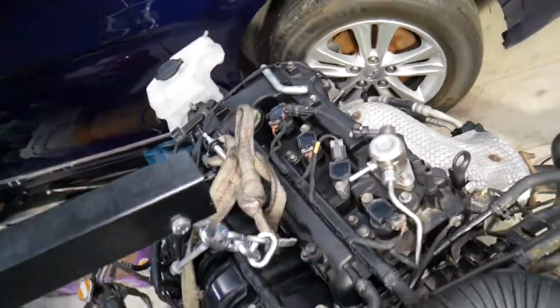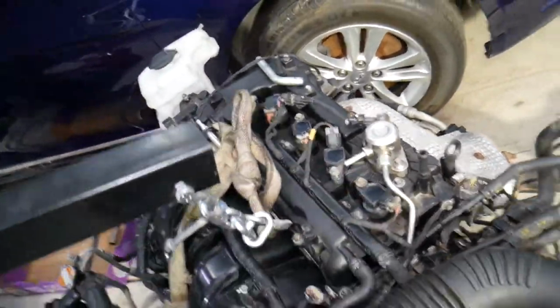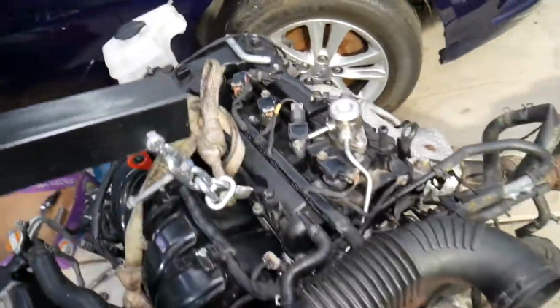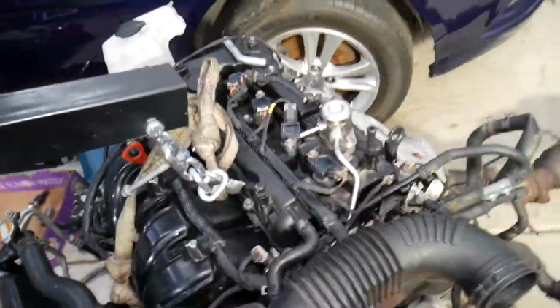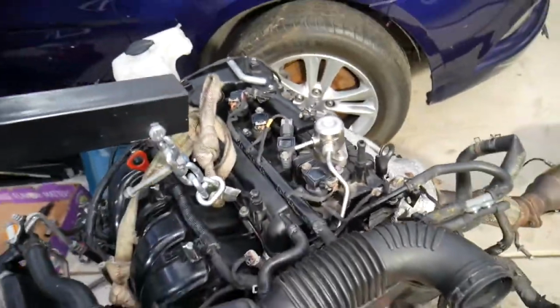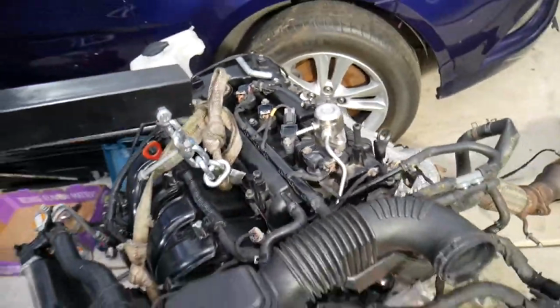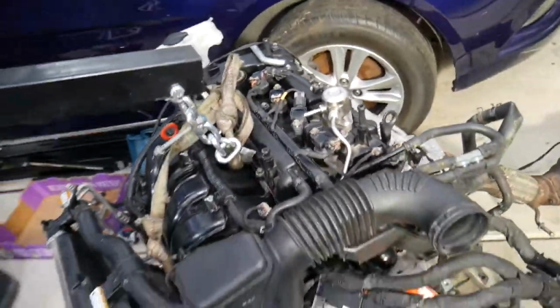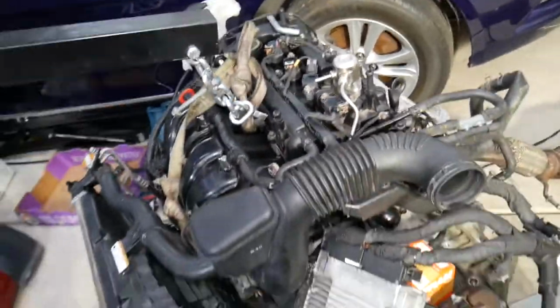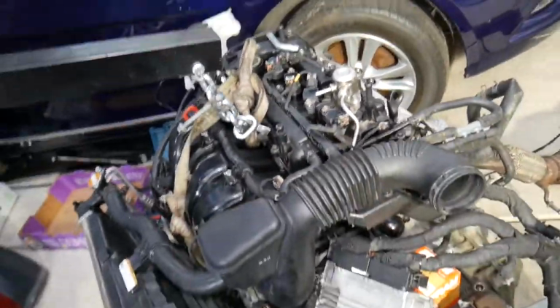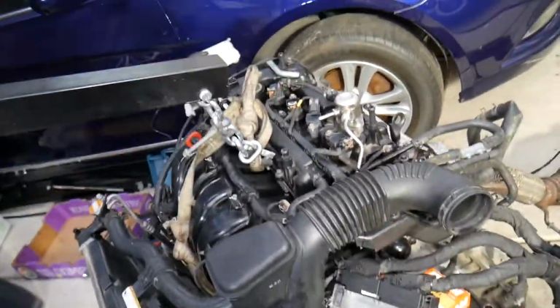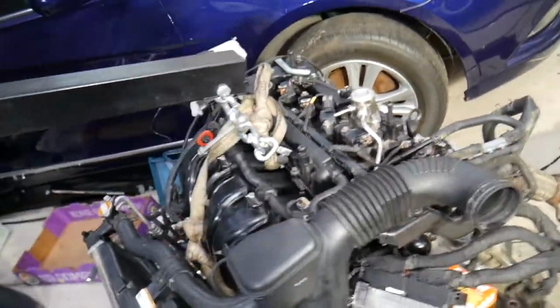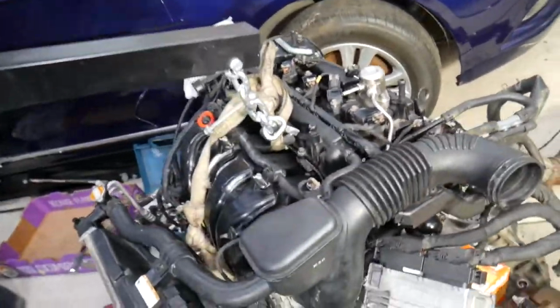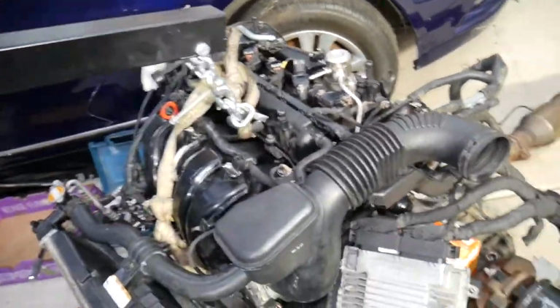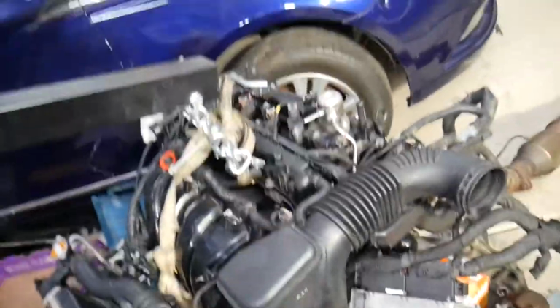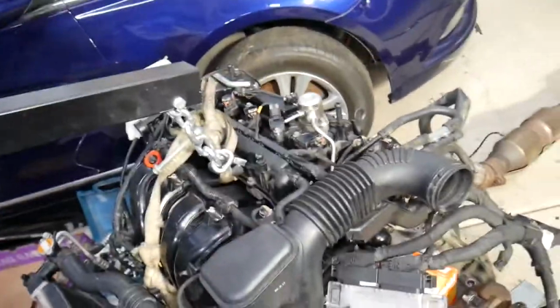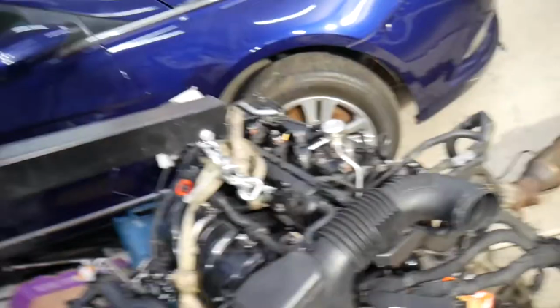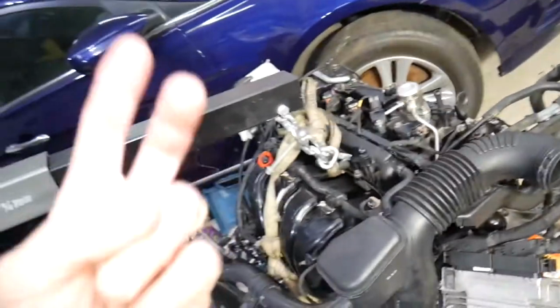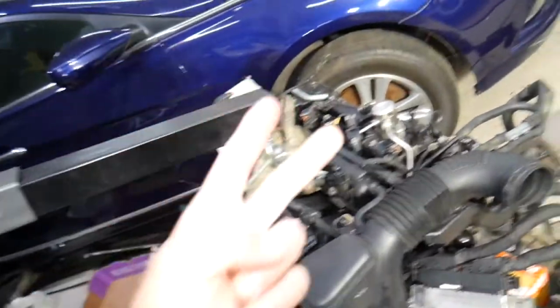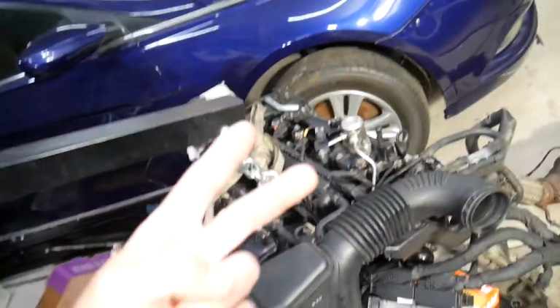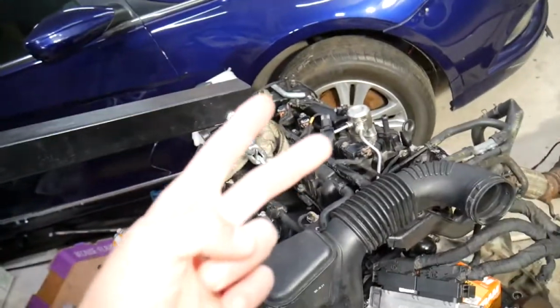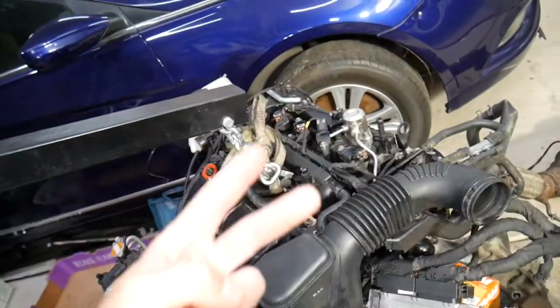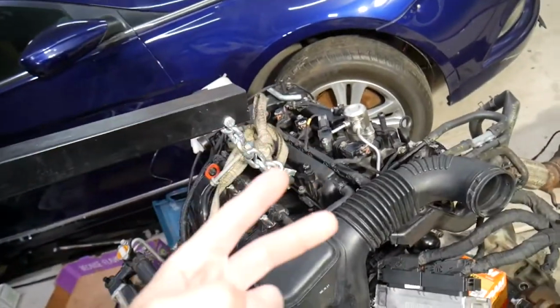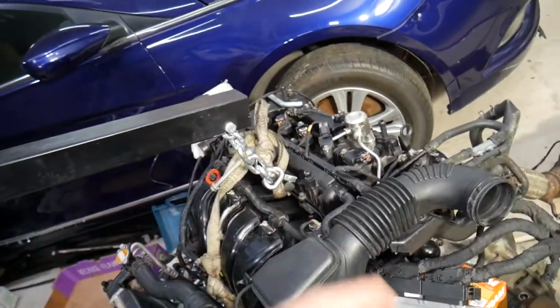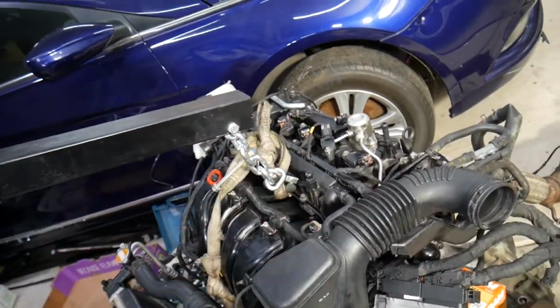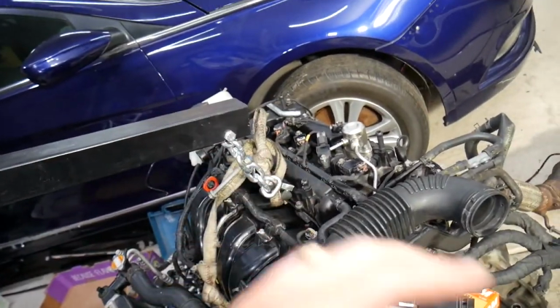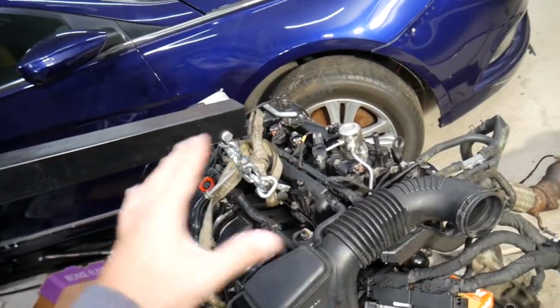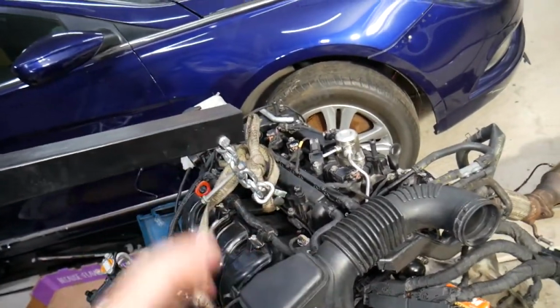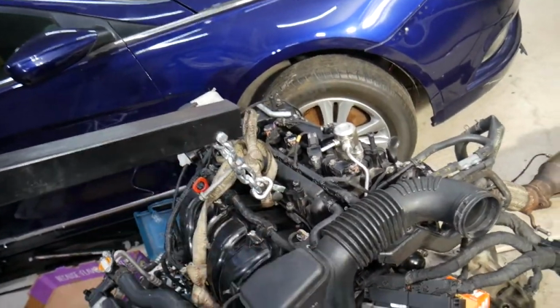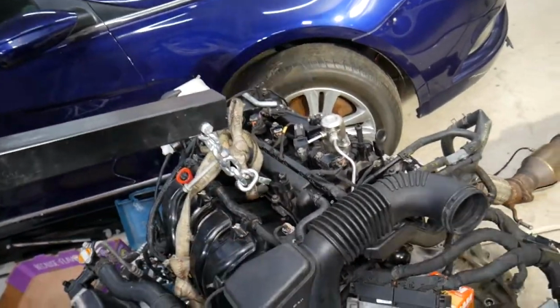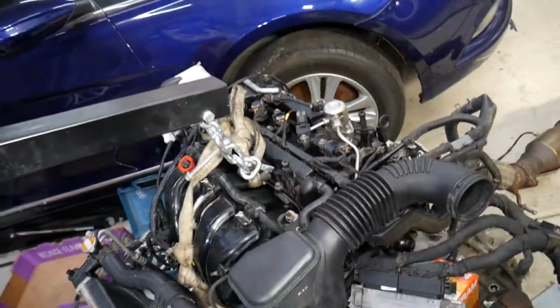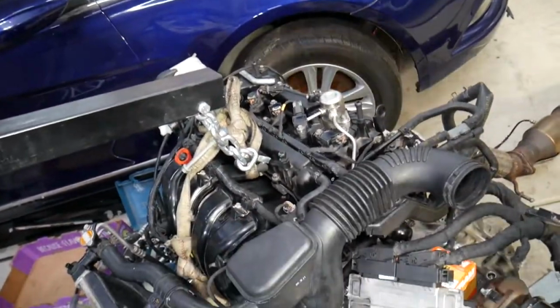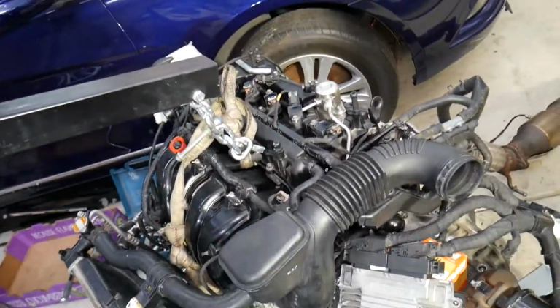The same symptoms, by the way, can also be caused by bad camshaft or crankshaft position sensors.